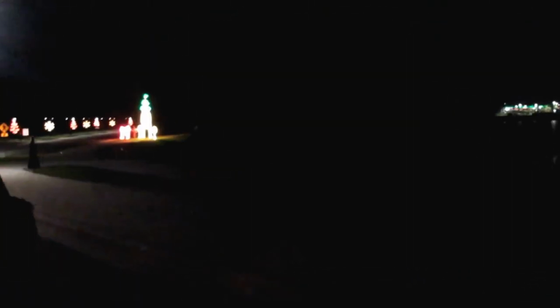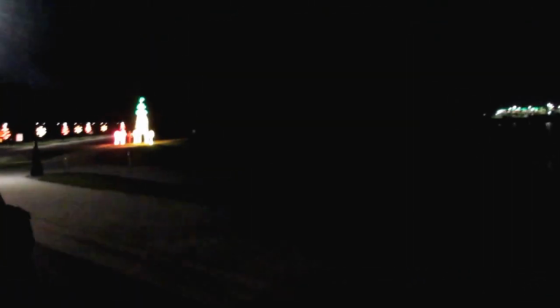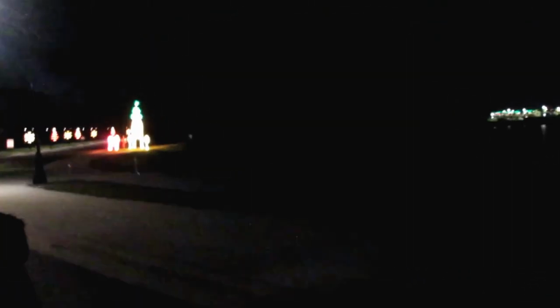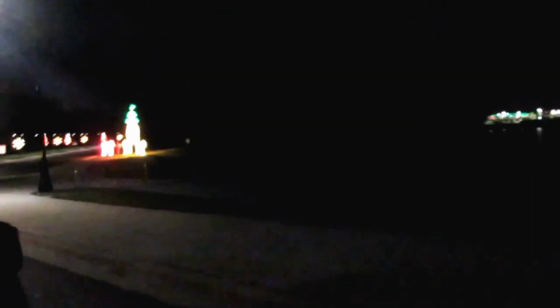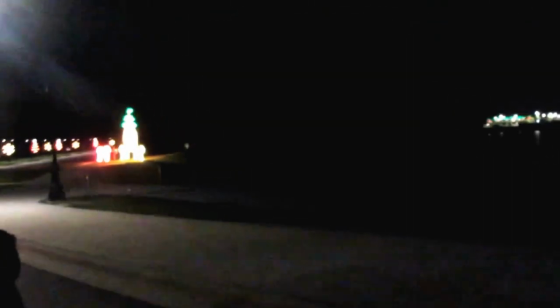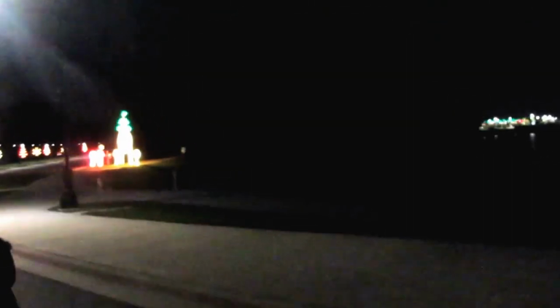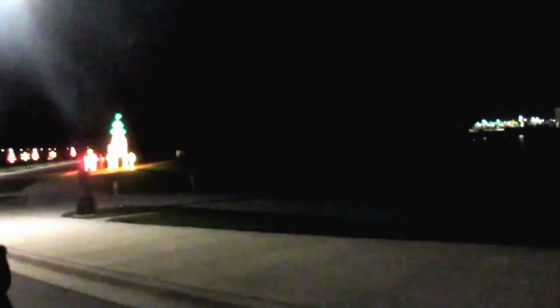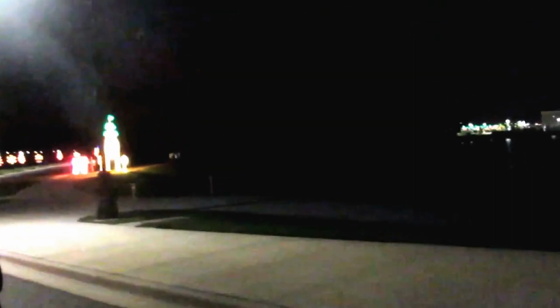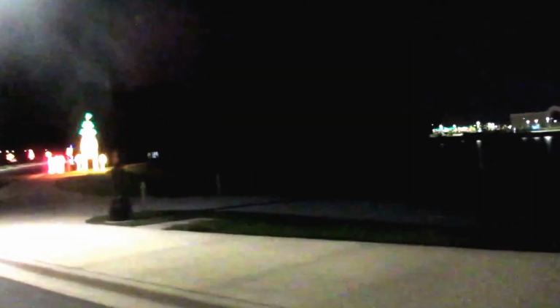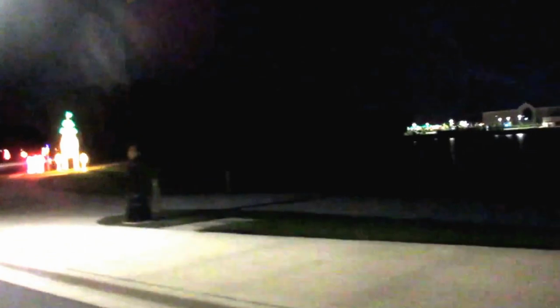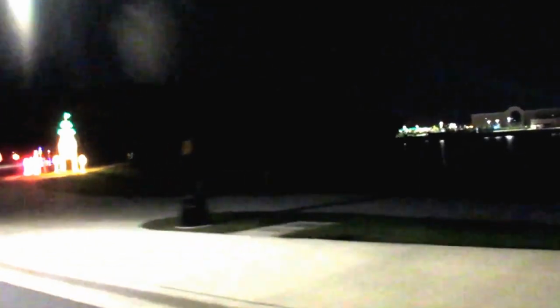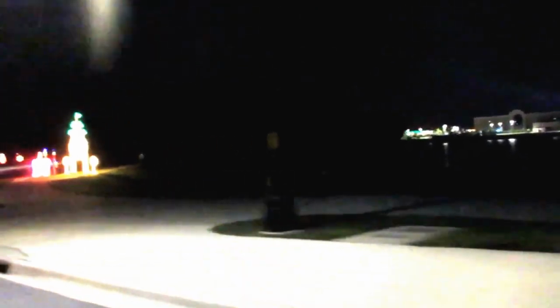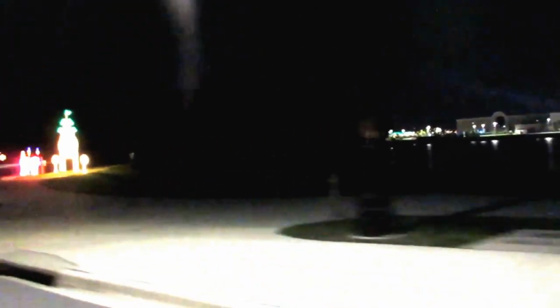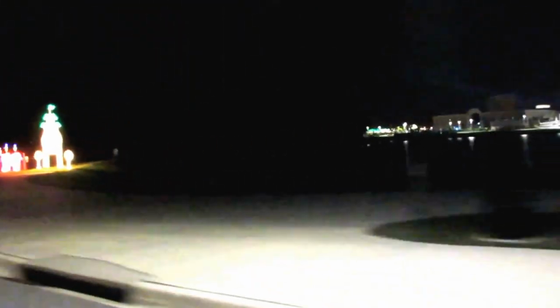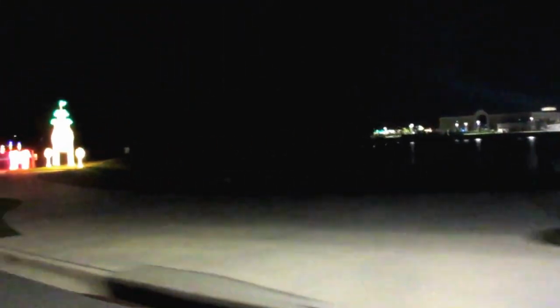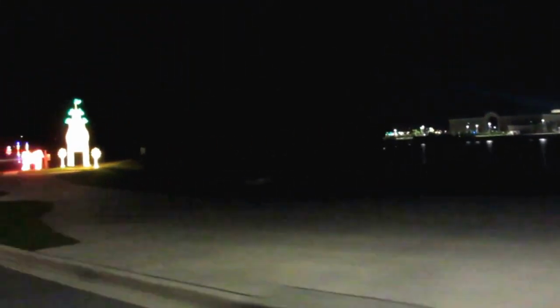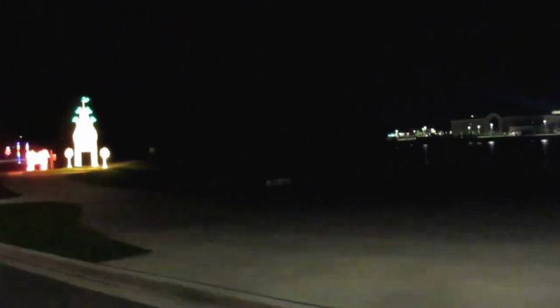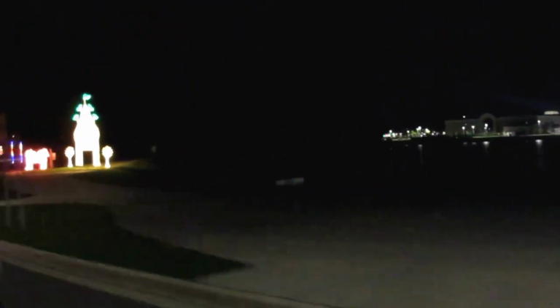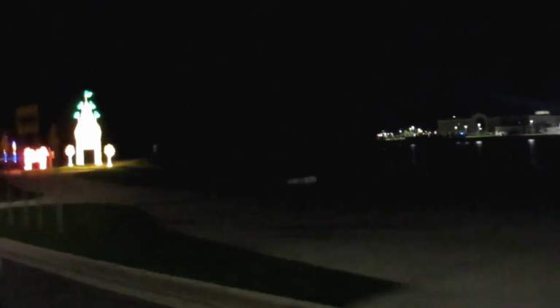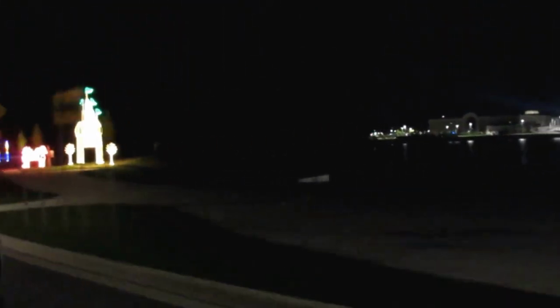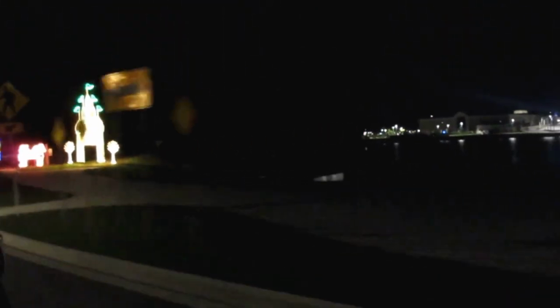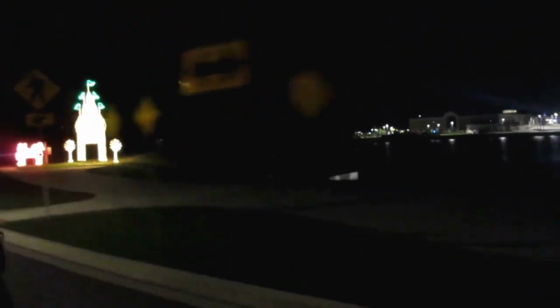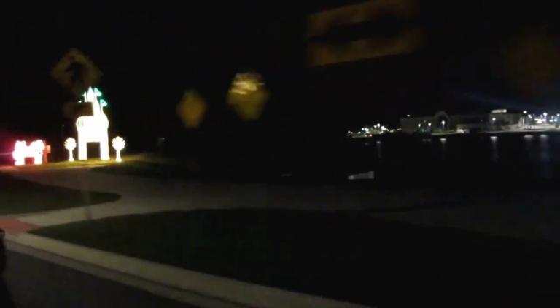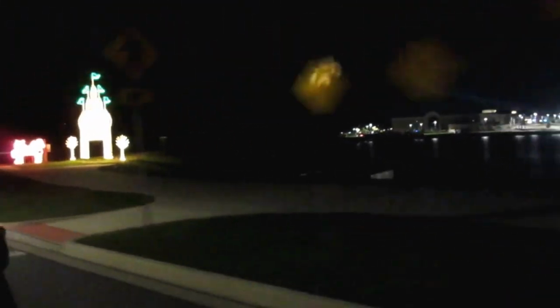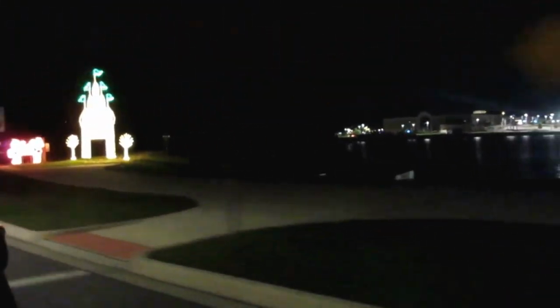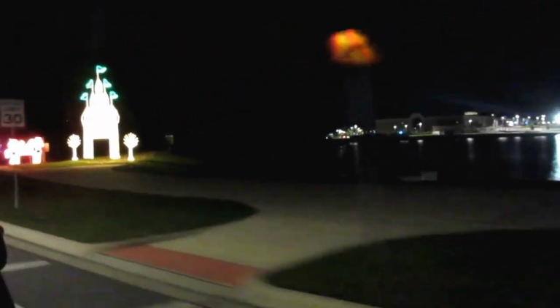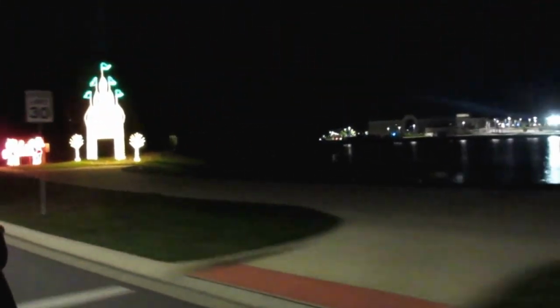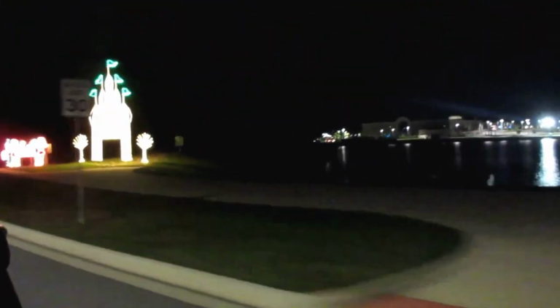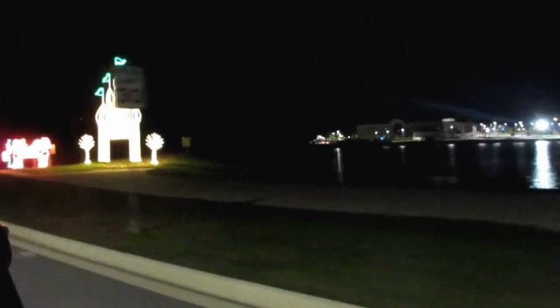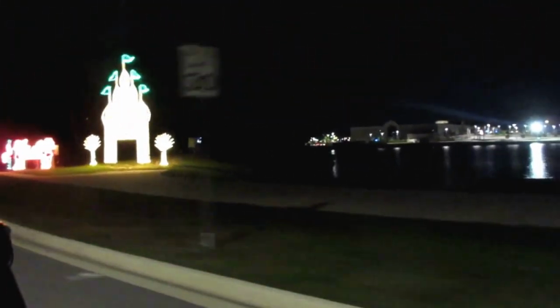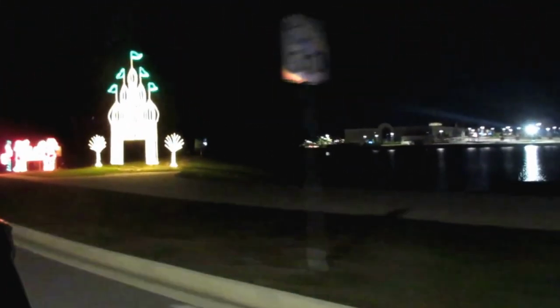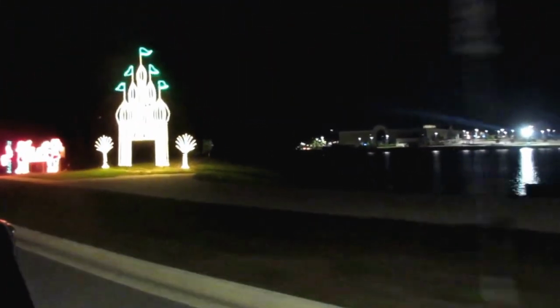Now we've got lights along this boulevard here. You see the lights — very Las Vegas. Moving lights.